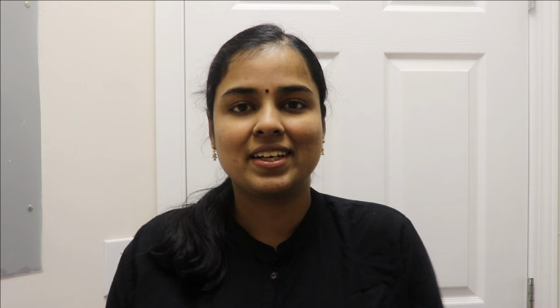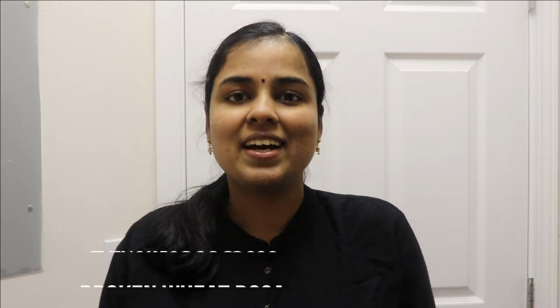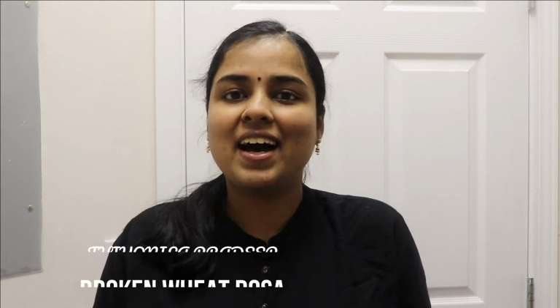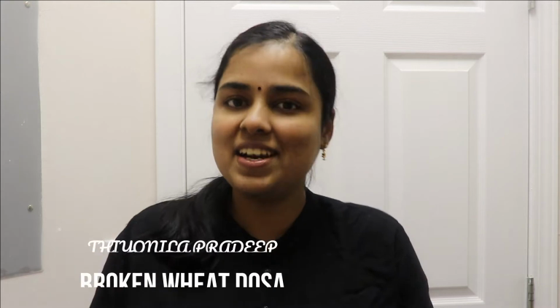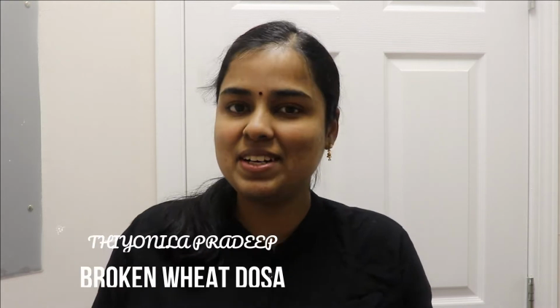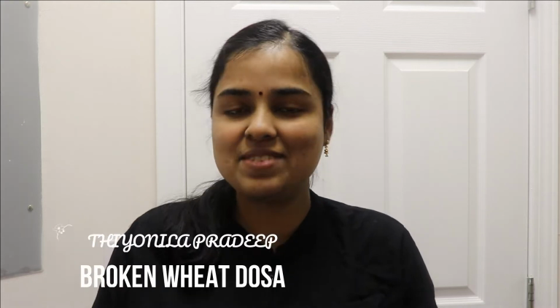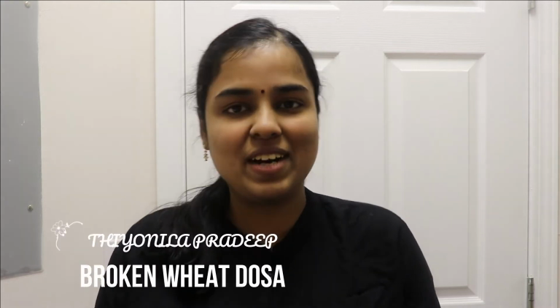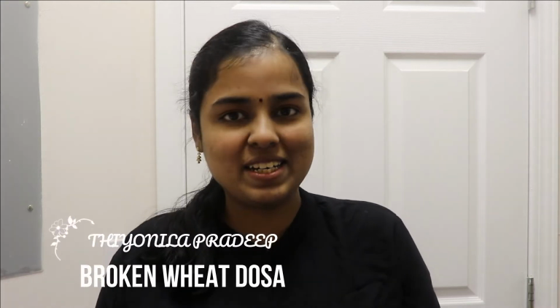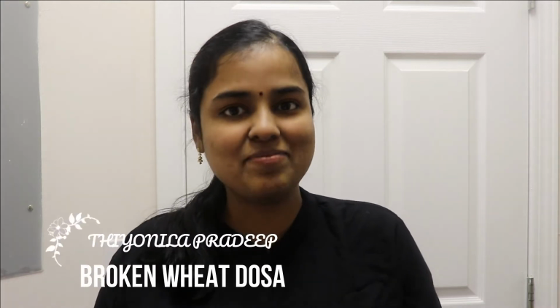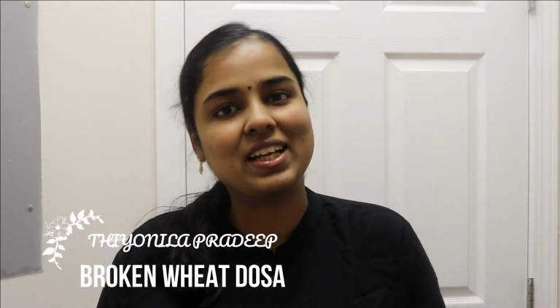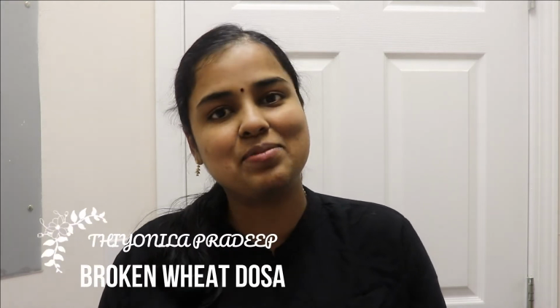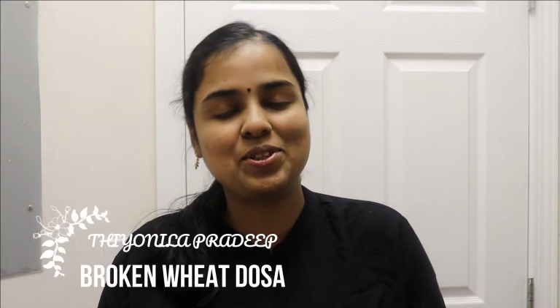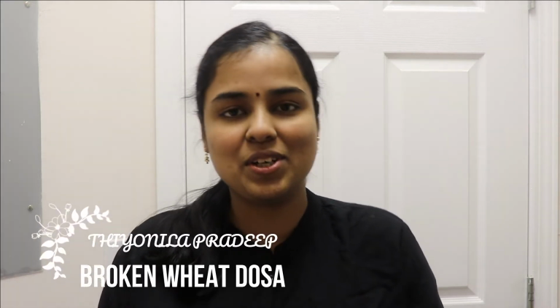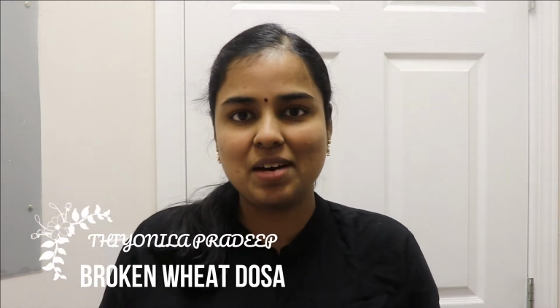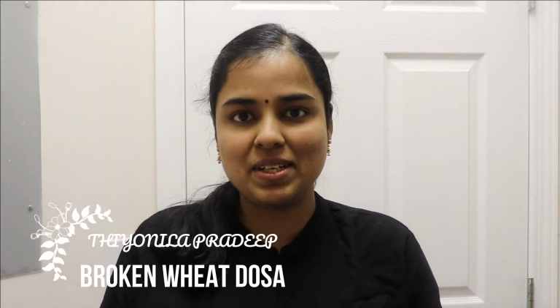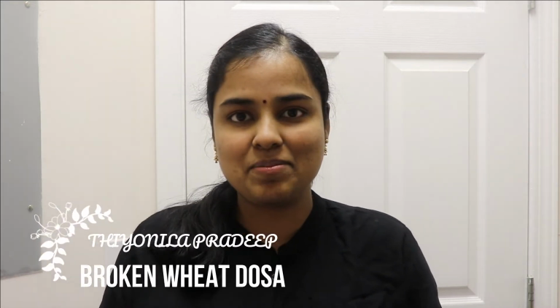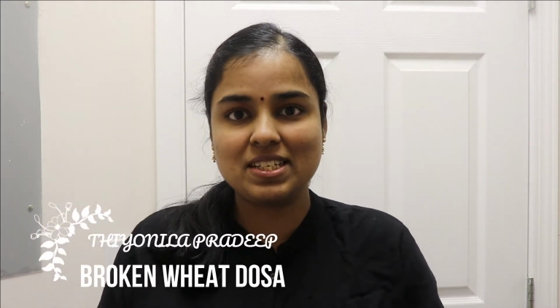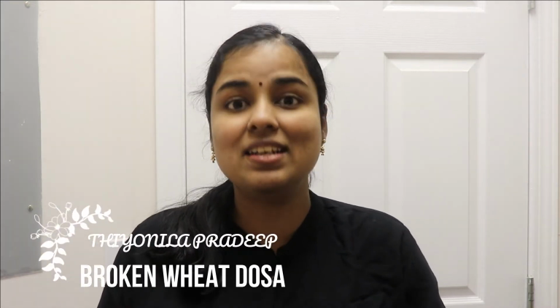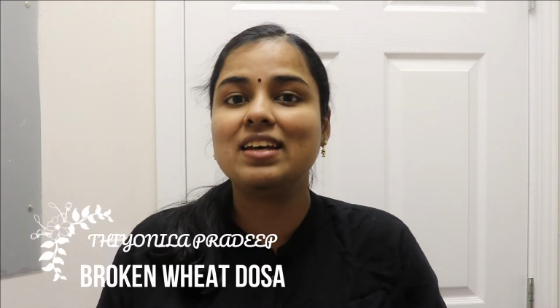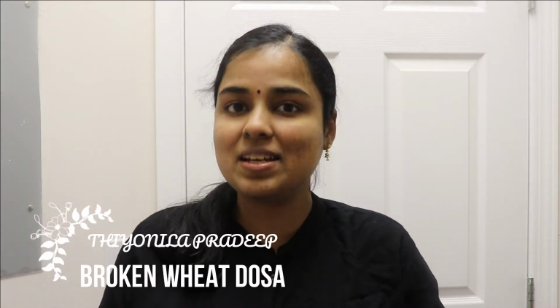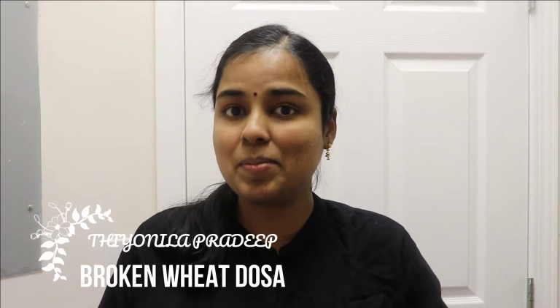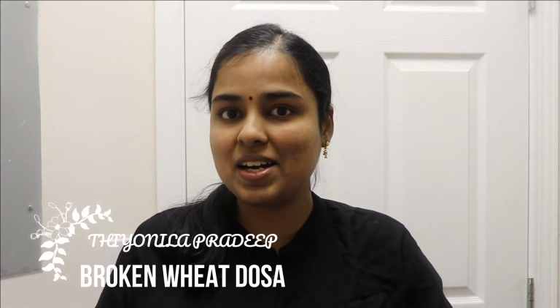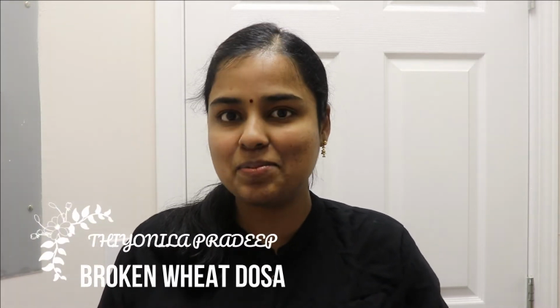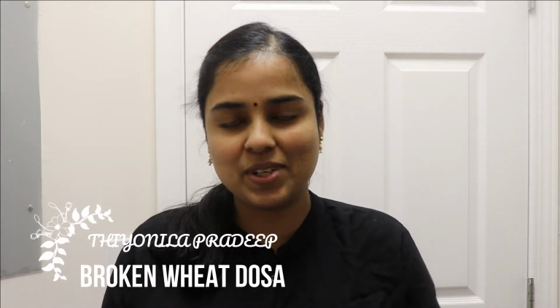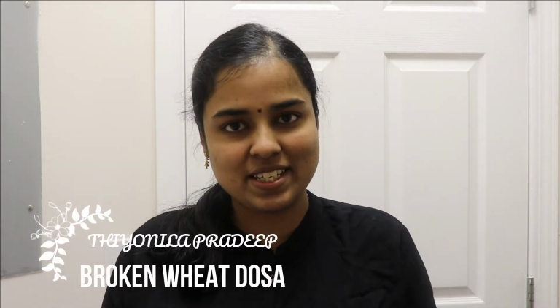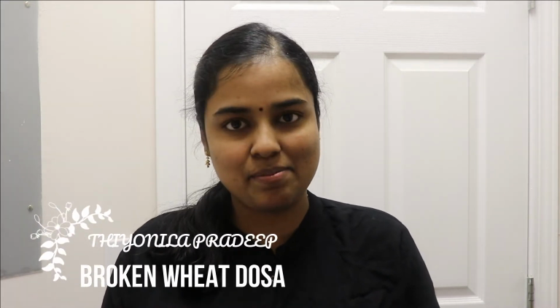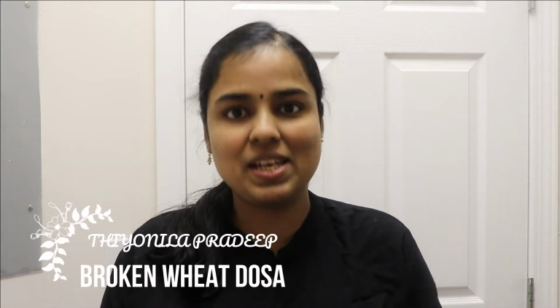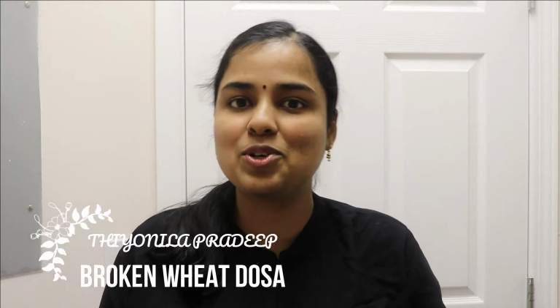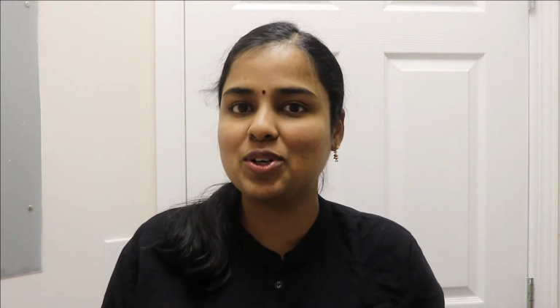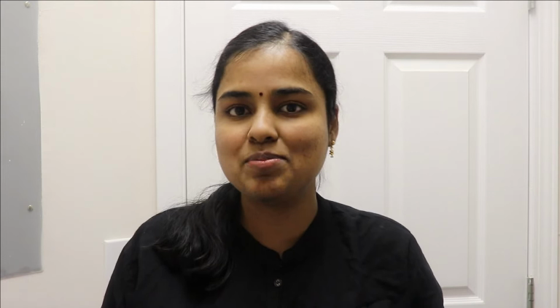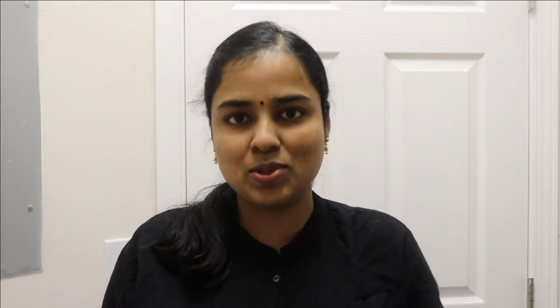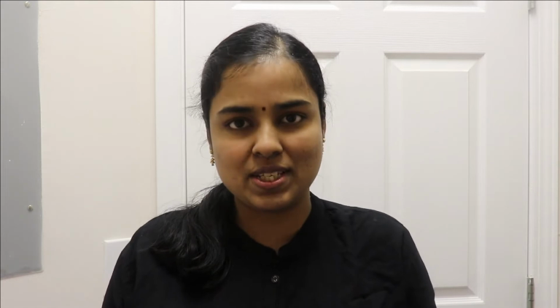Hi Friends! Welcome to Theonila Pradip Kitchen. This recipe is Godumma Dose.